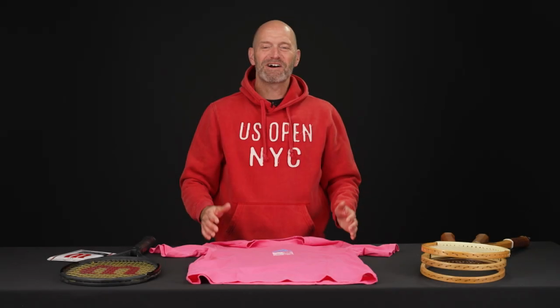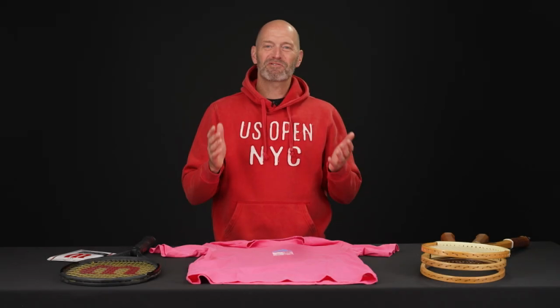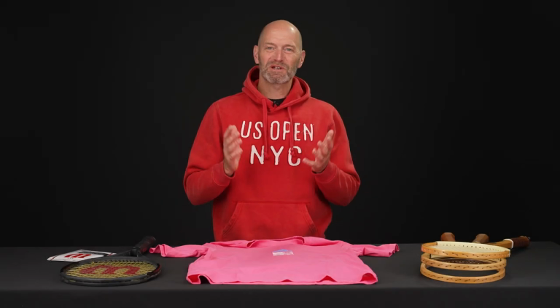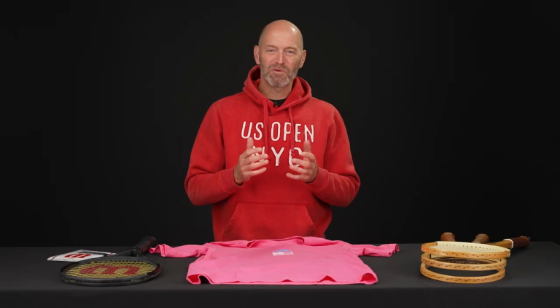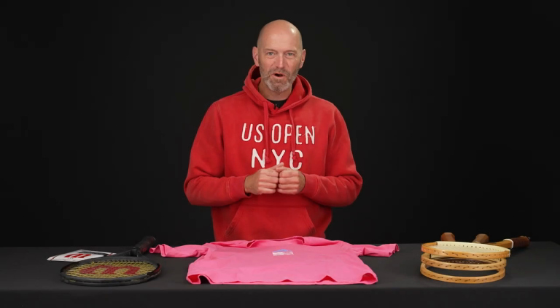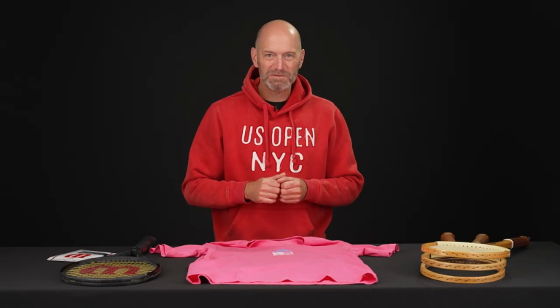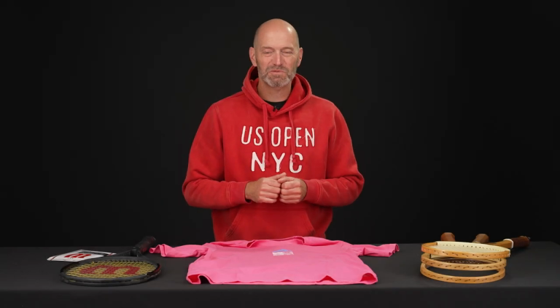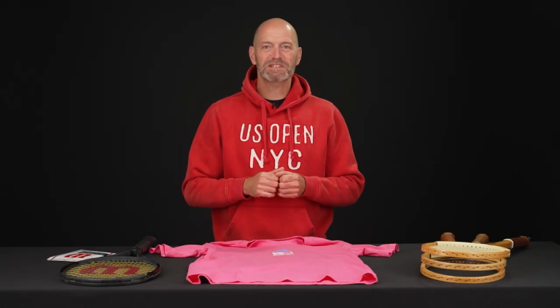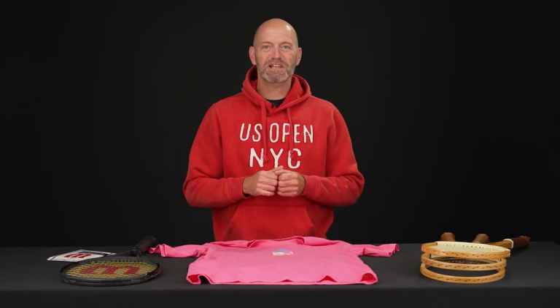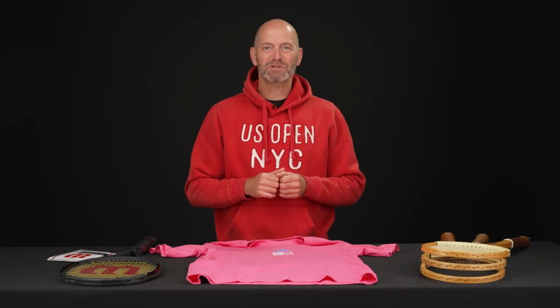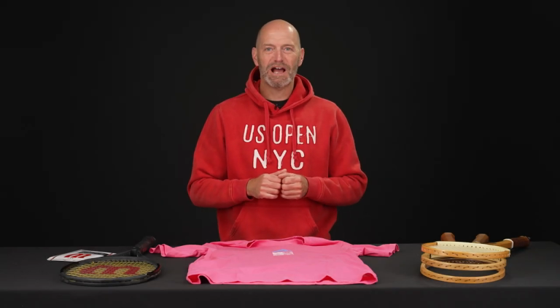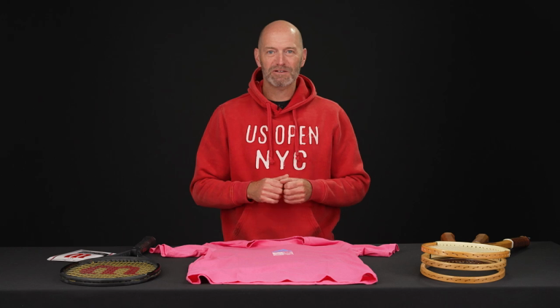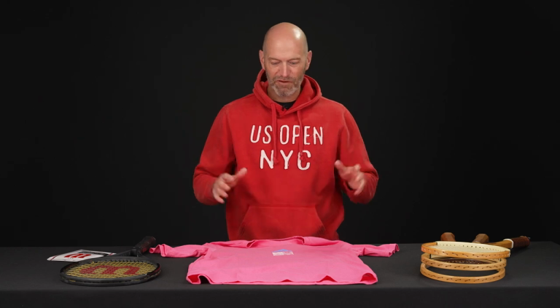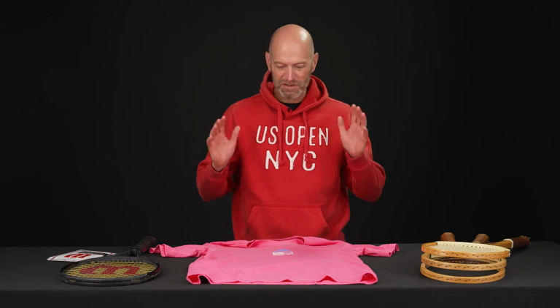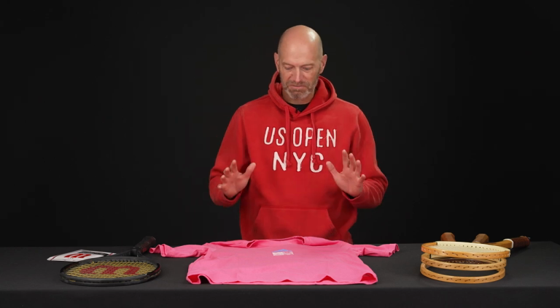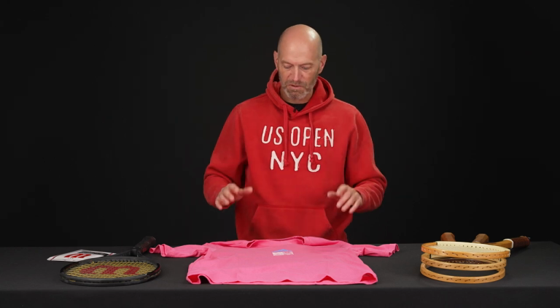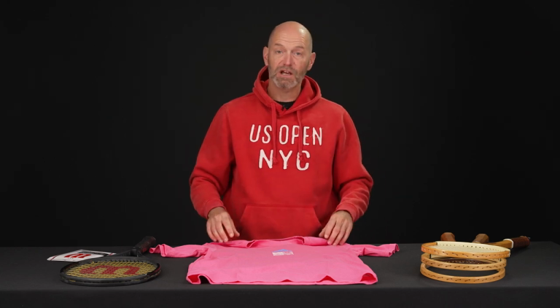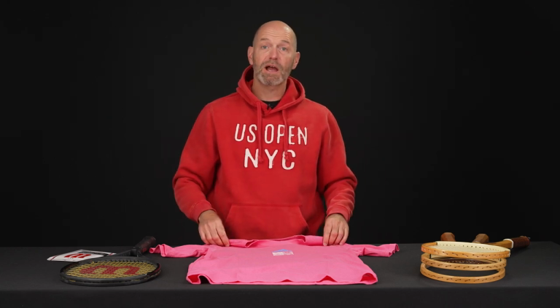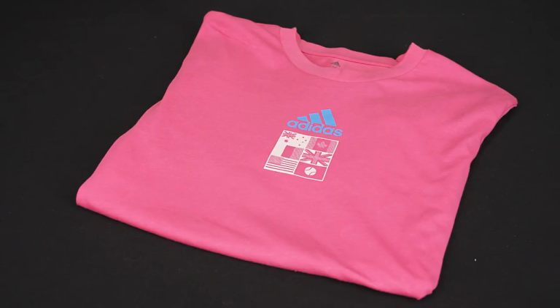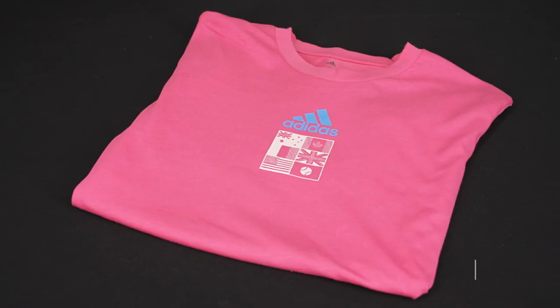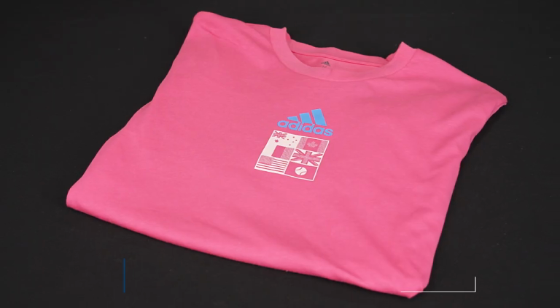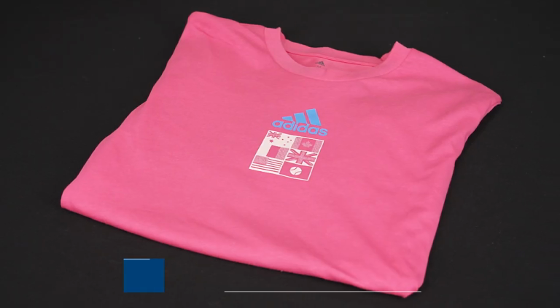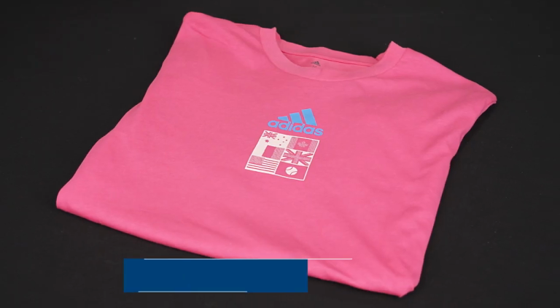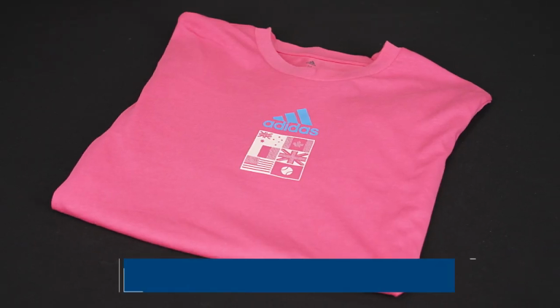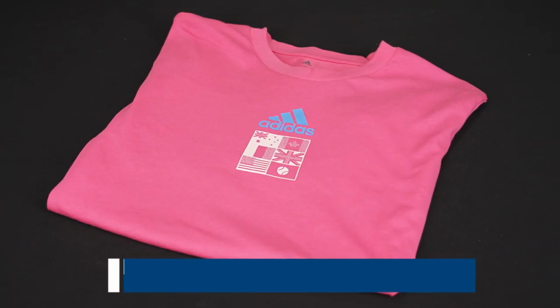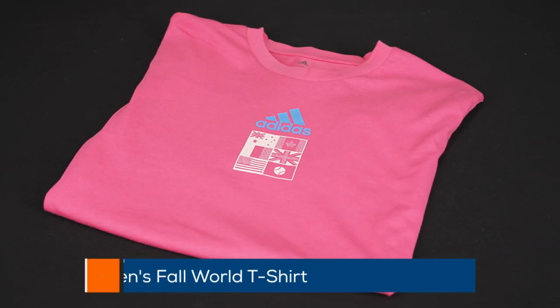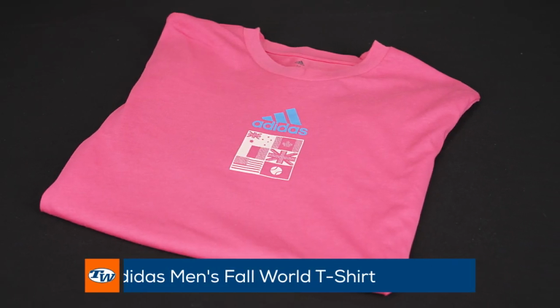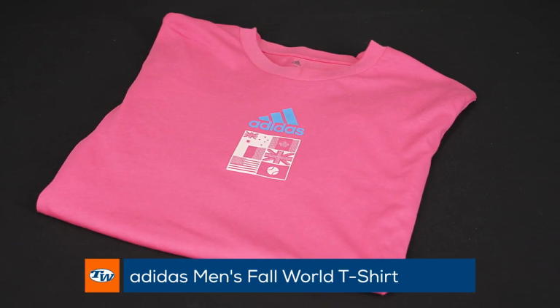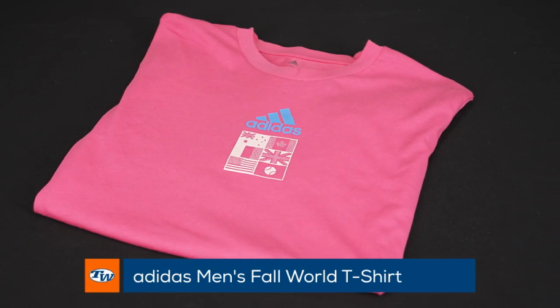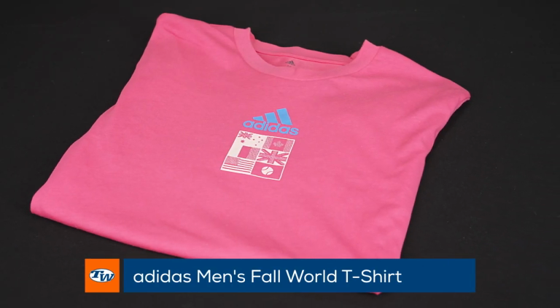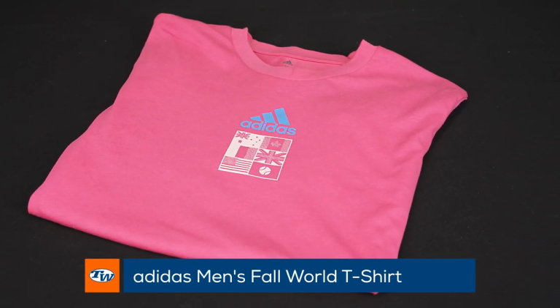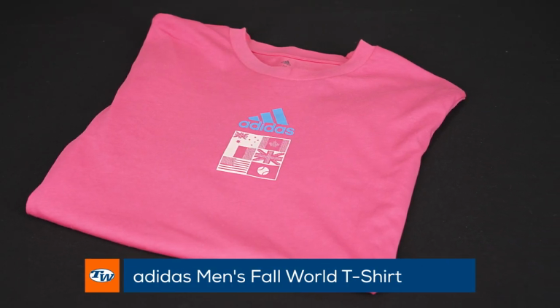I'm Chris Edwards and welcome to this week's Tennis Warehouse vlog. First up this week I grabbed a really cool Adidas t-shirt from the World Cup collection.